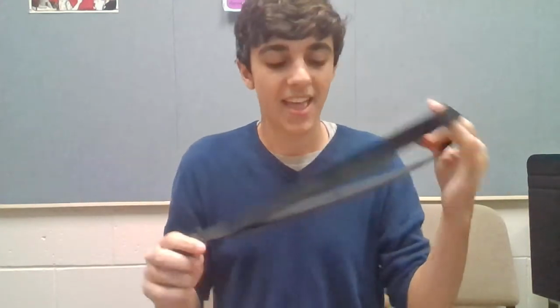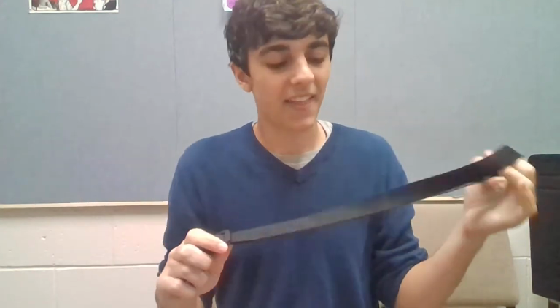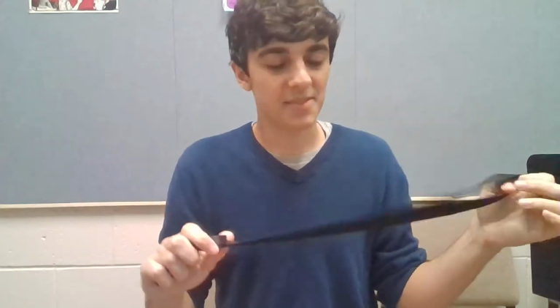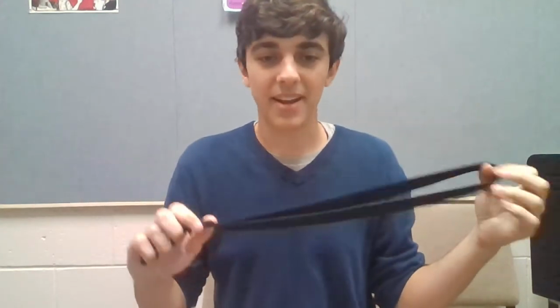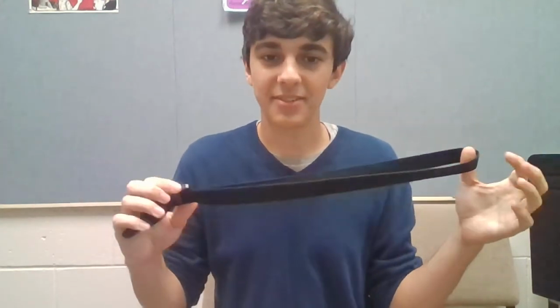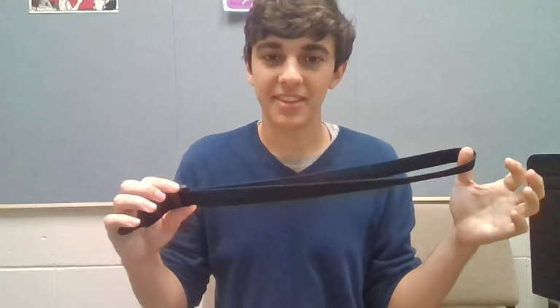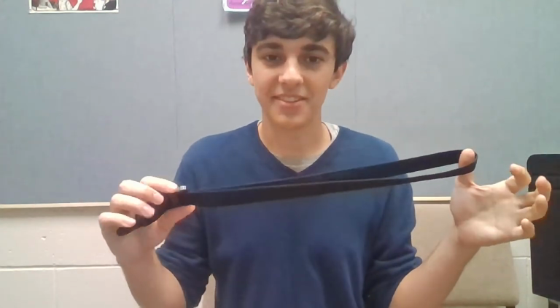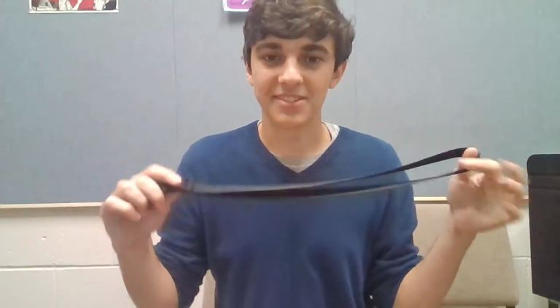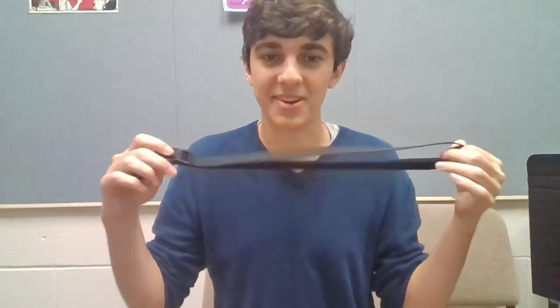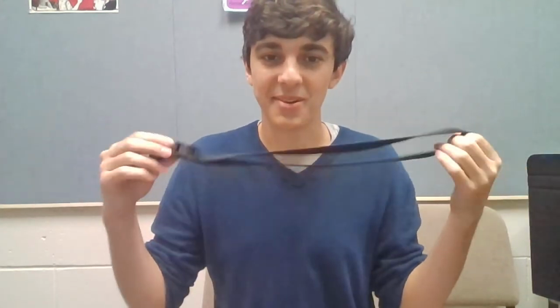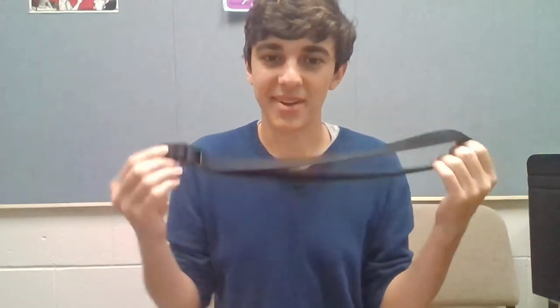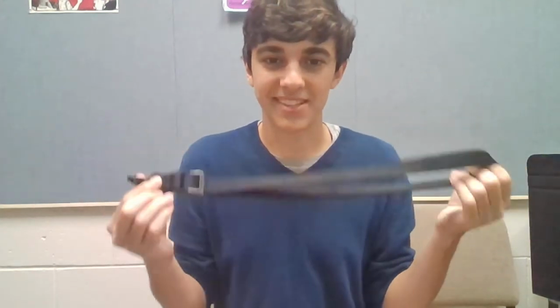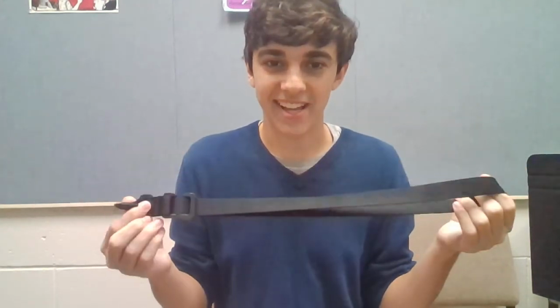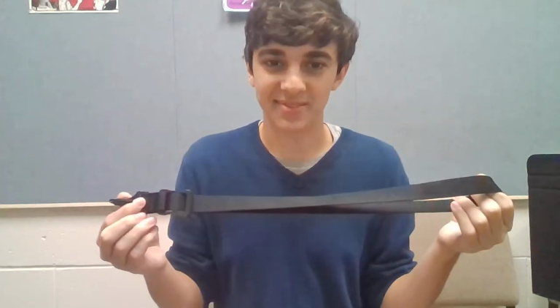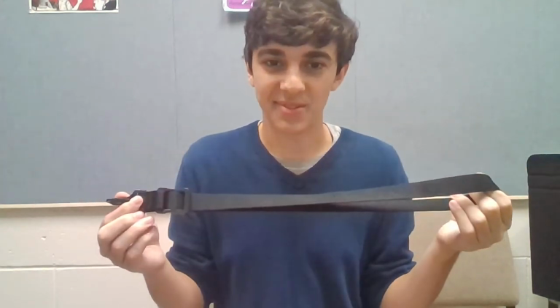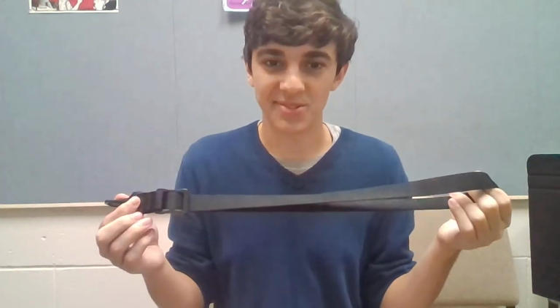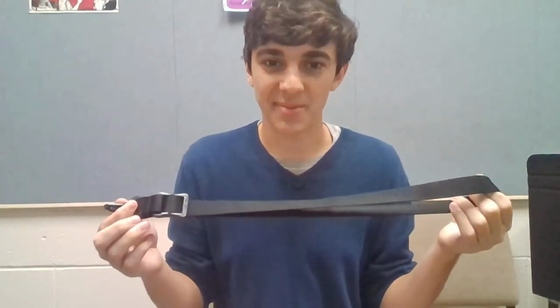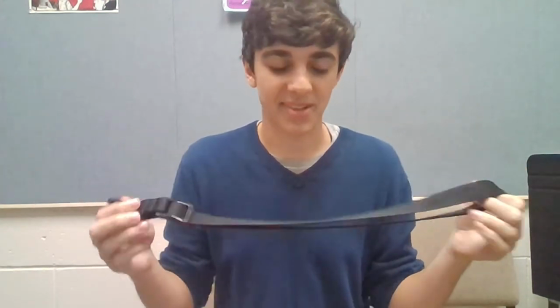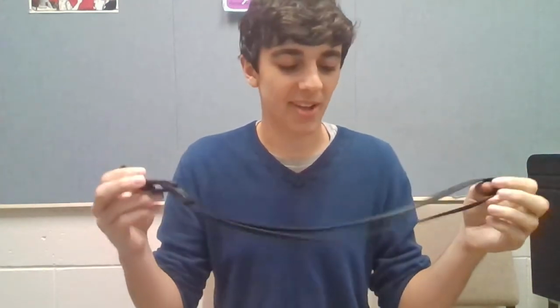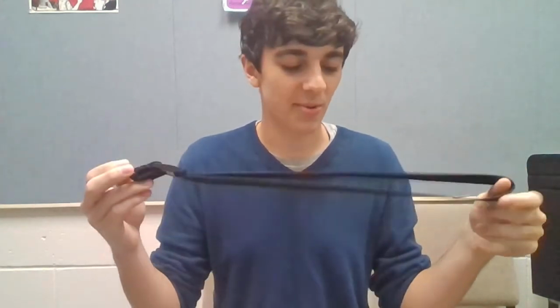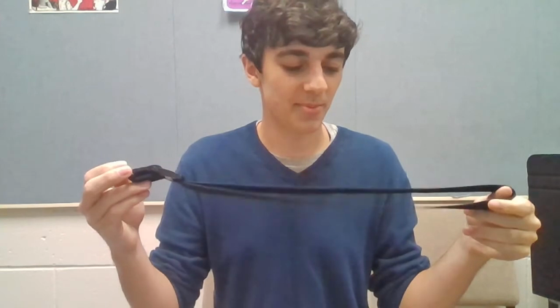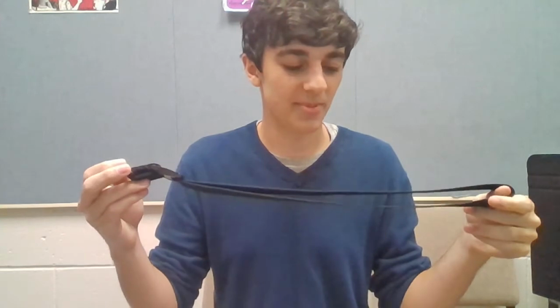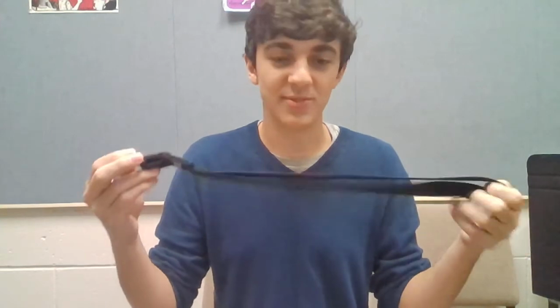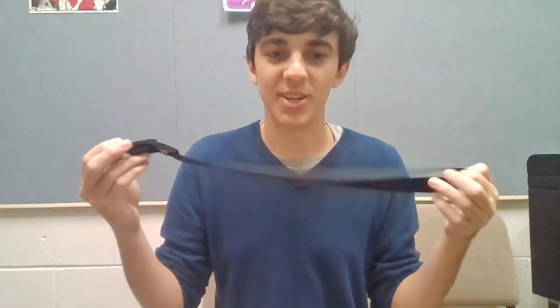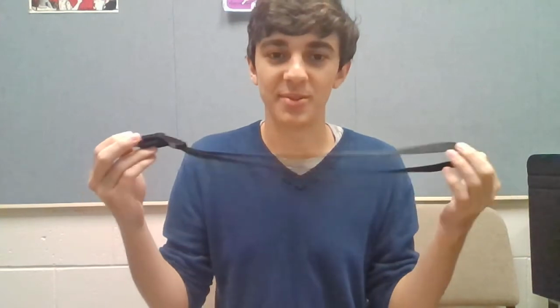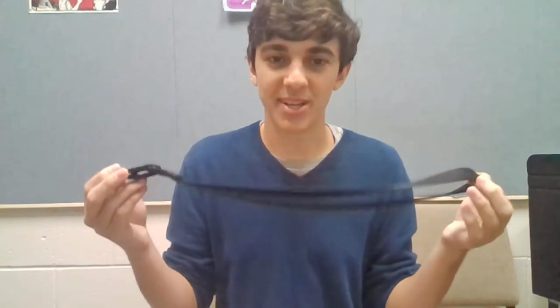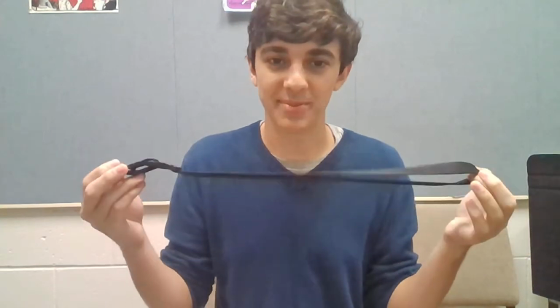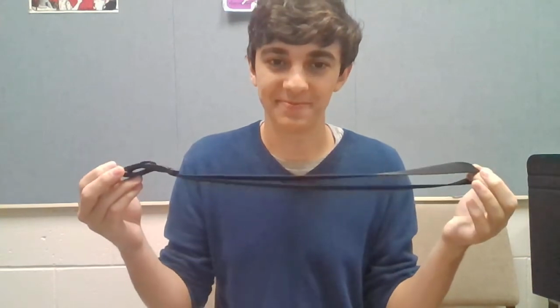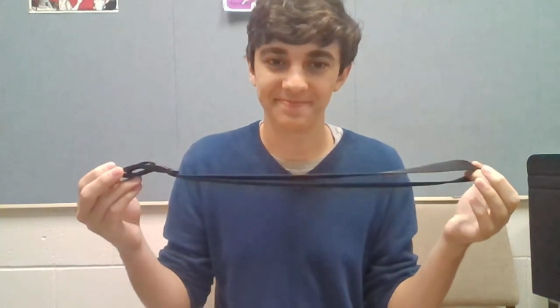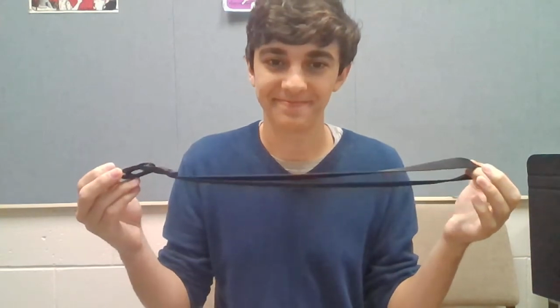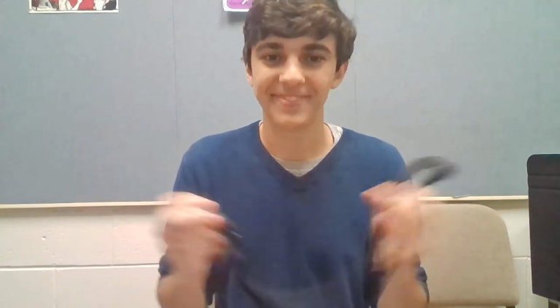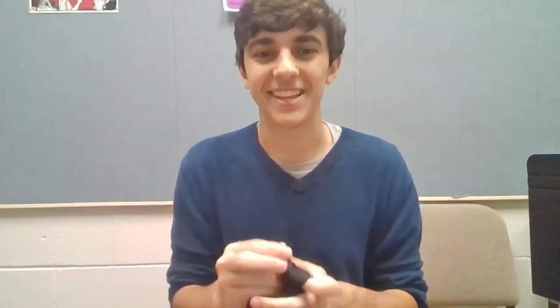That's about everything there is to know about saxophone straps. I hope this video has helped. Thanks!